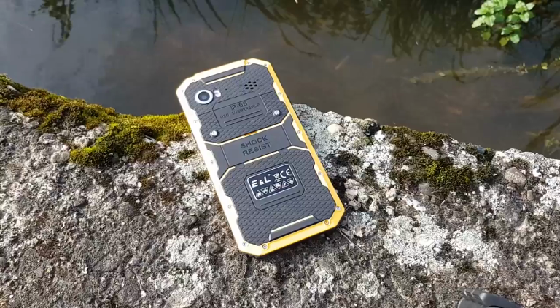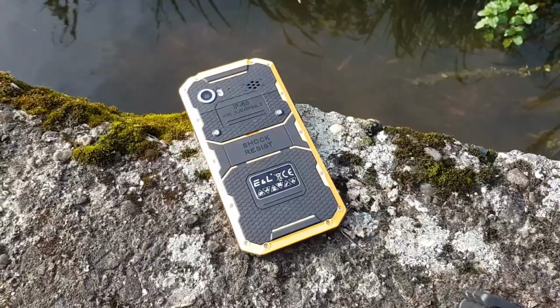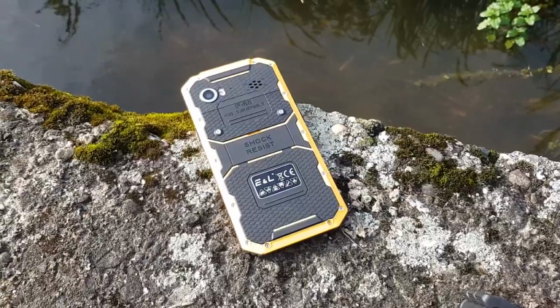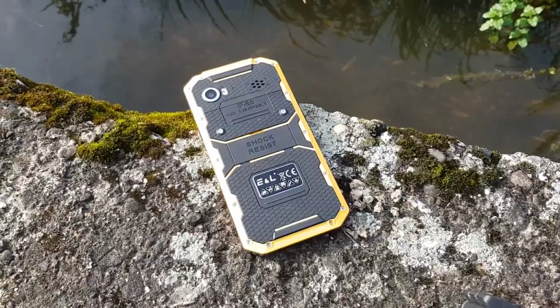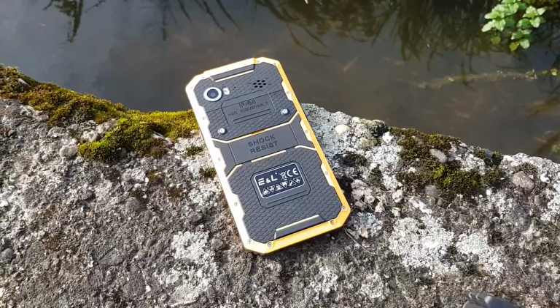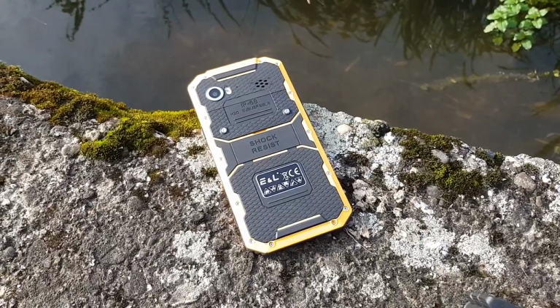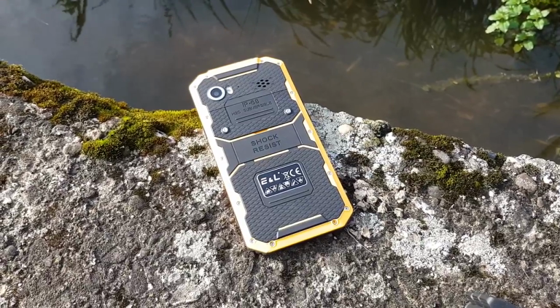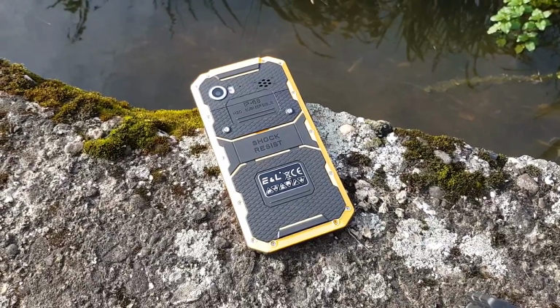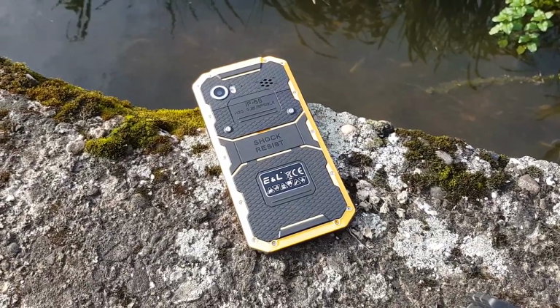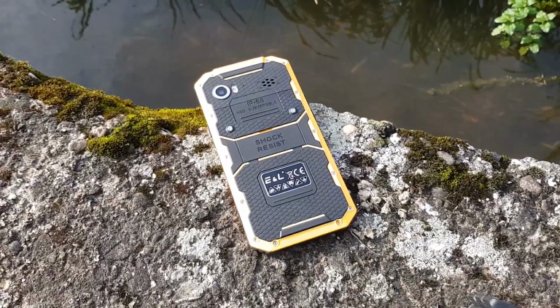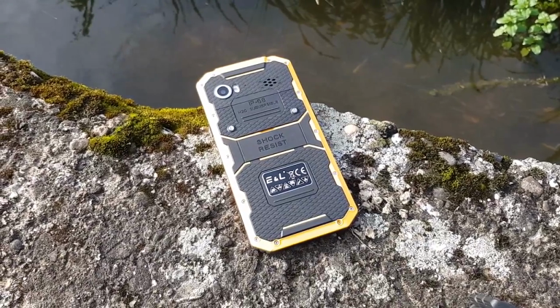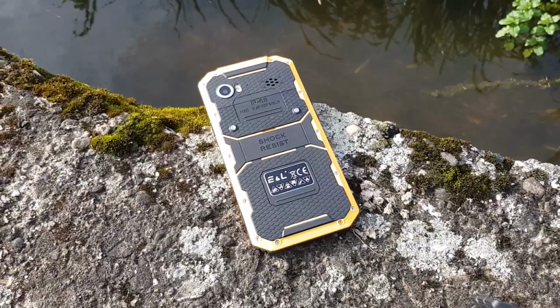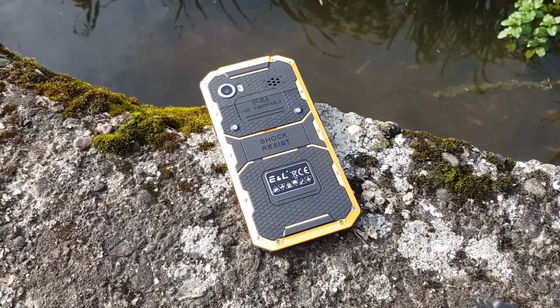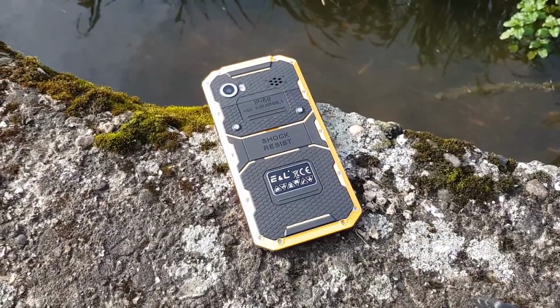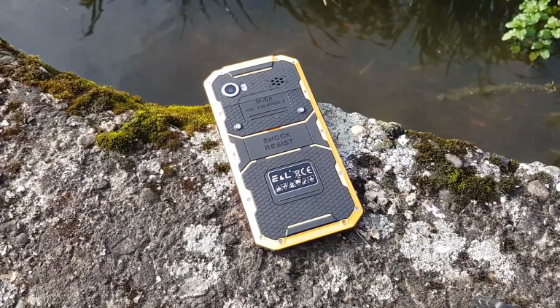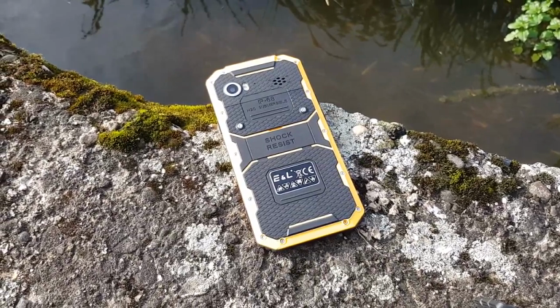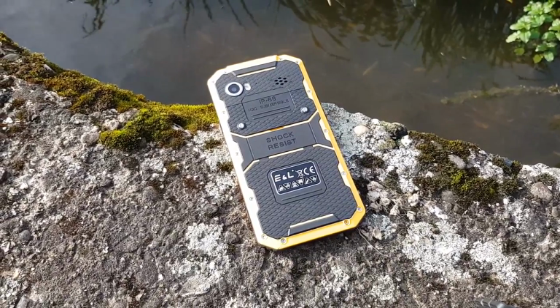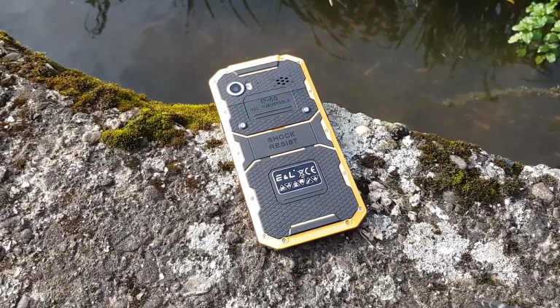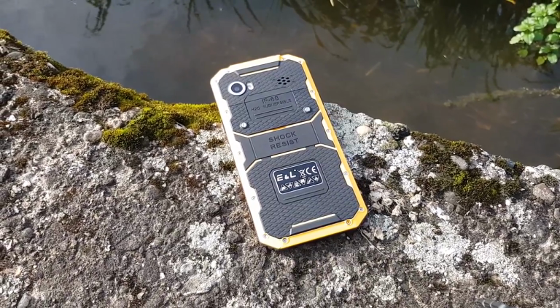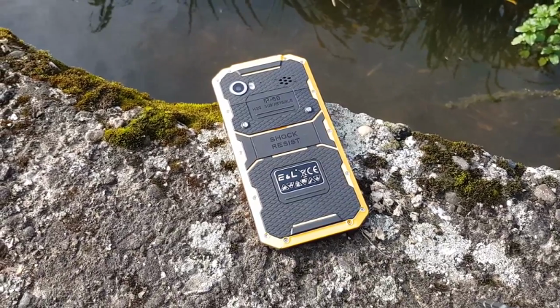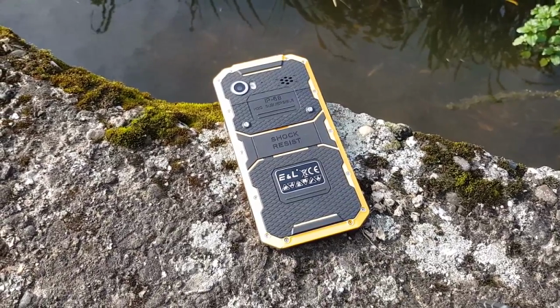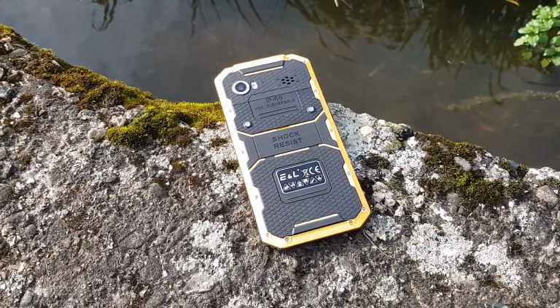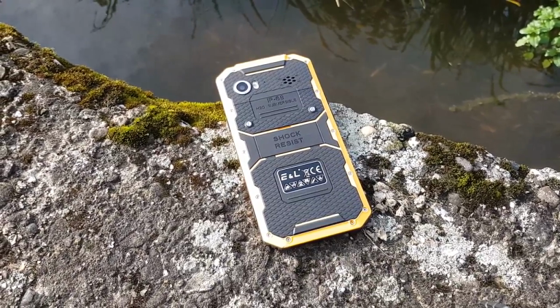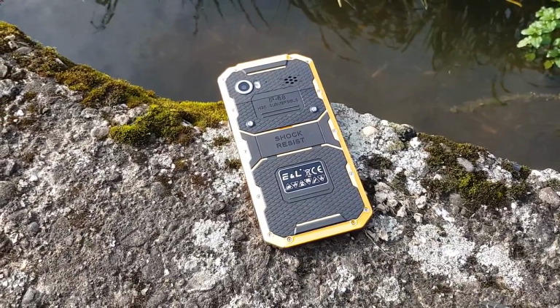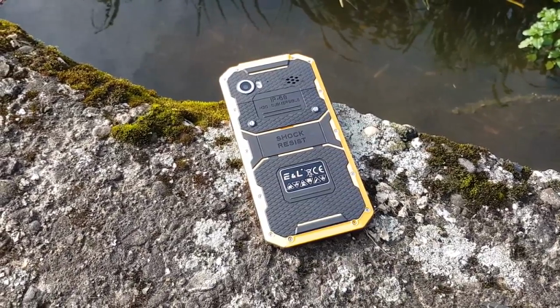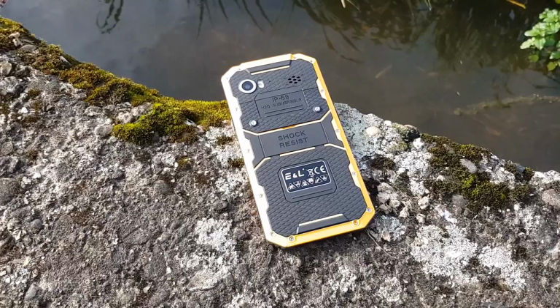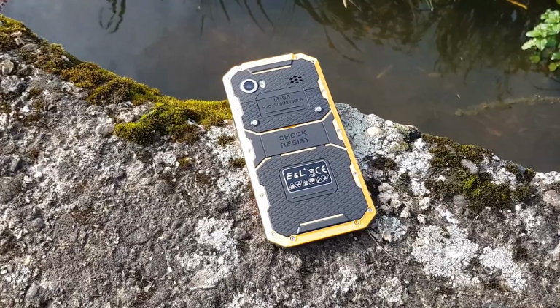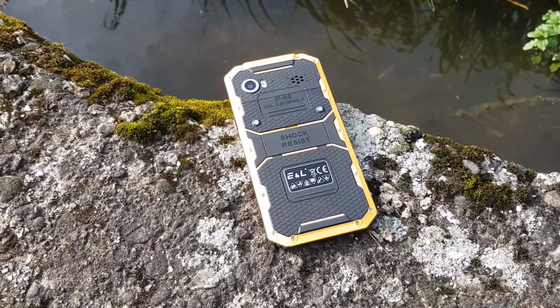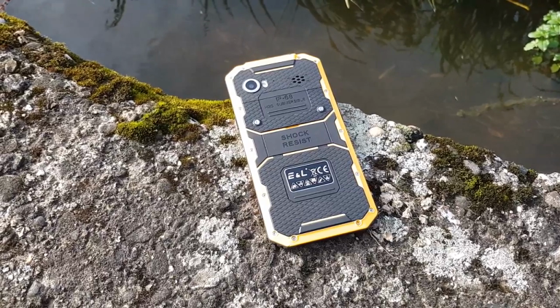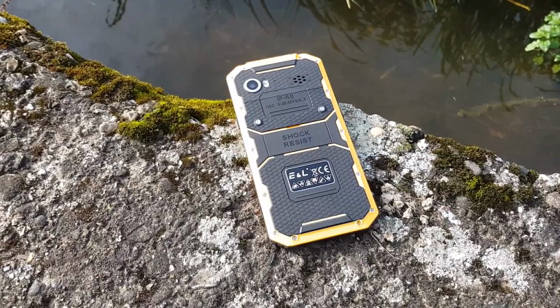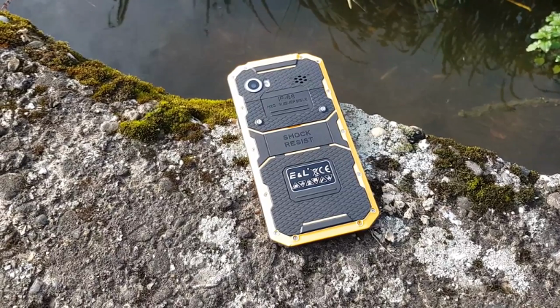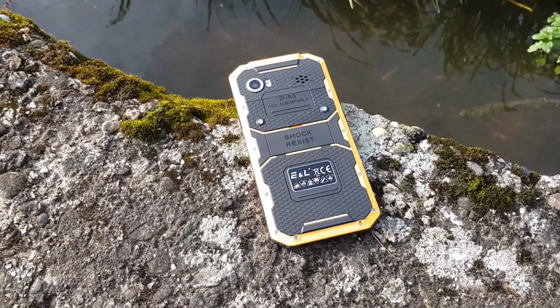So you are looking for a rugged phone, then this might be the phone for you. This is the review of the ELW9.